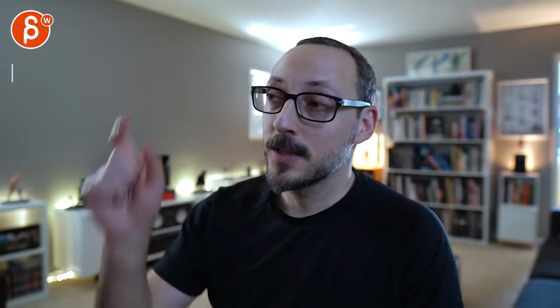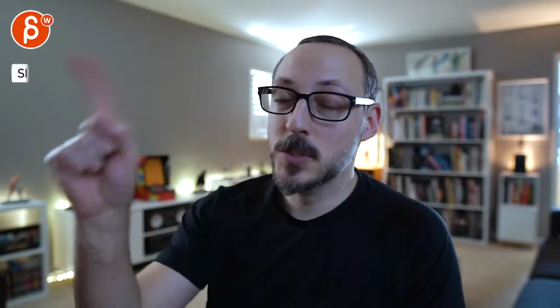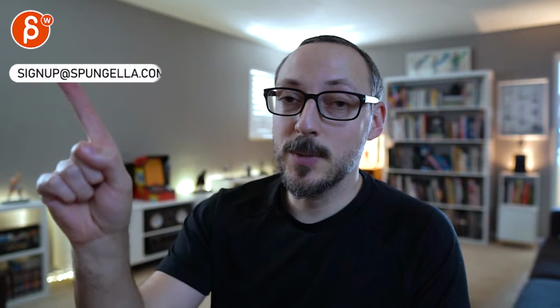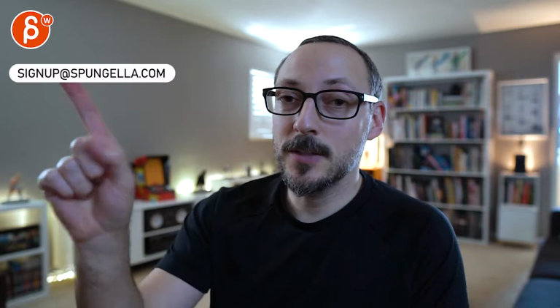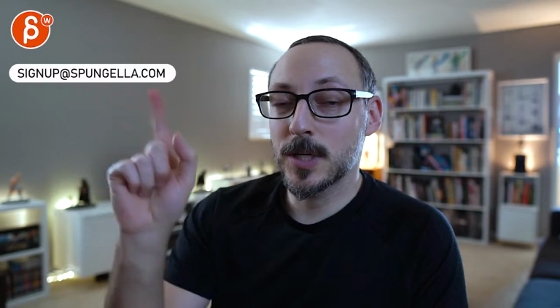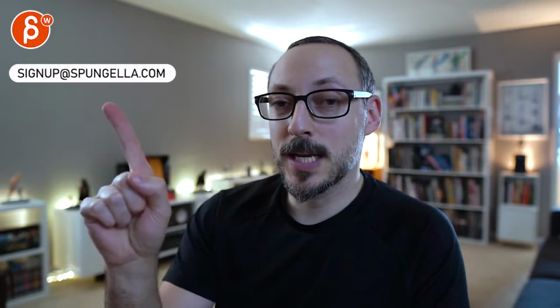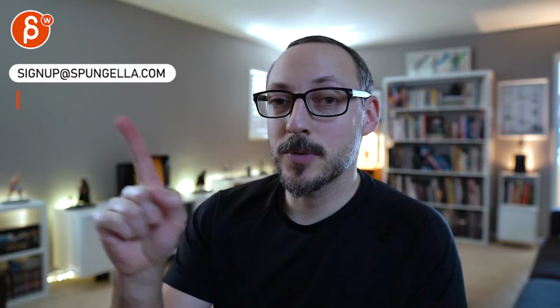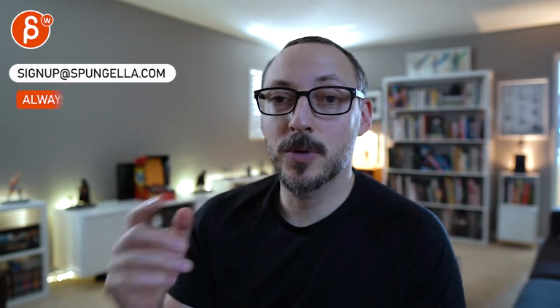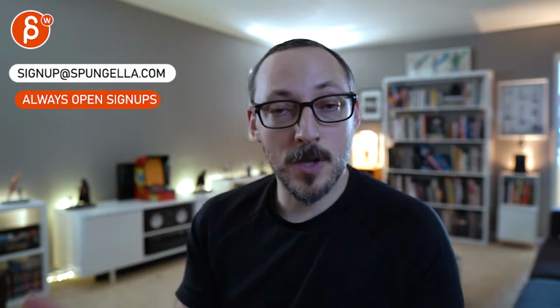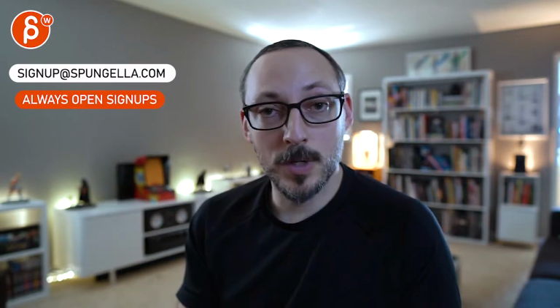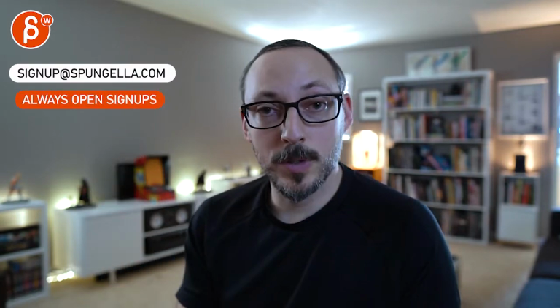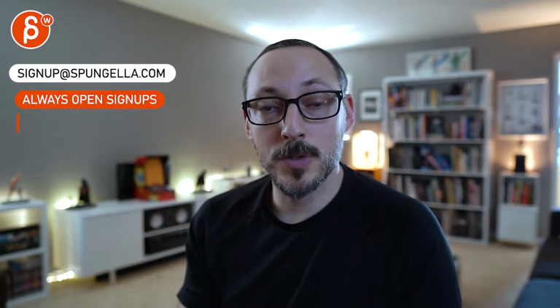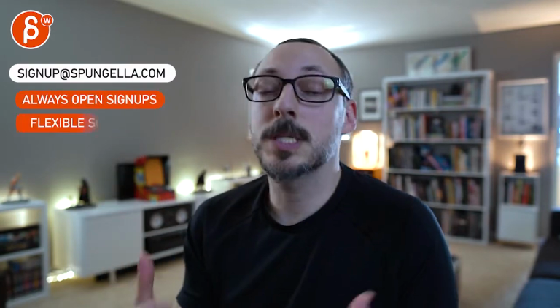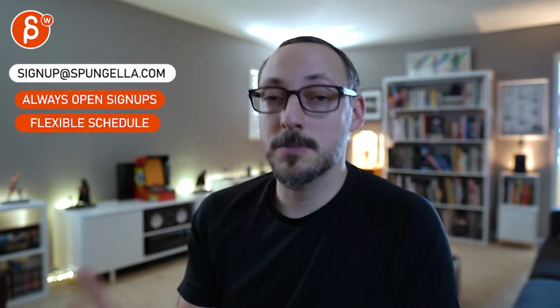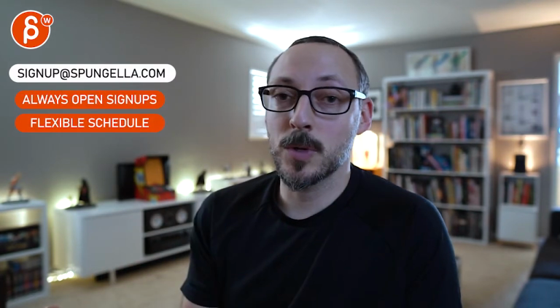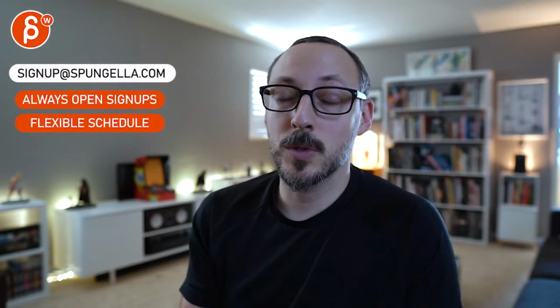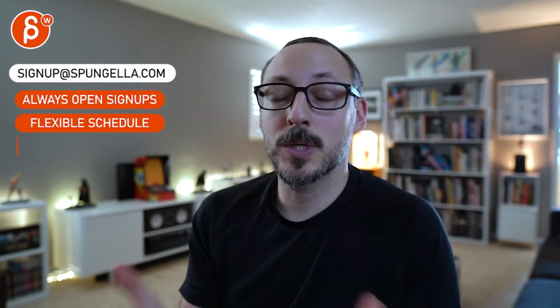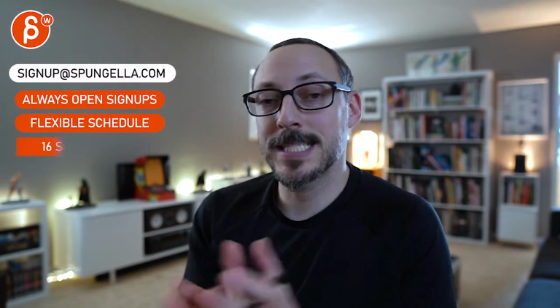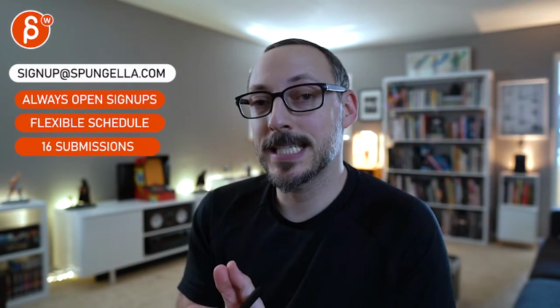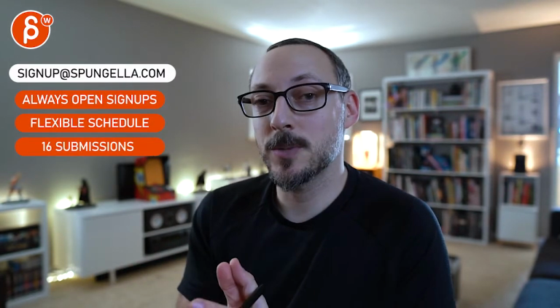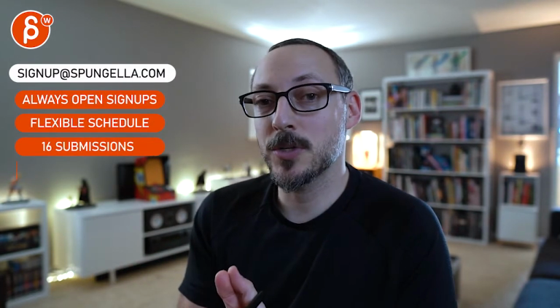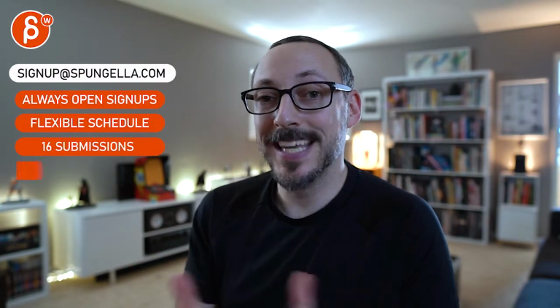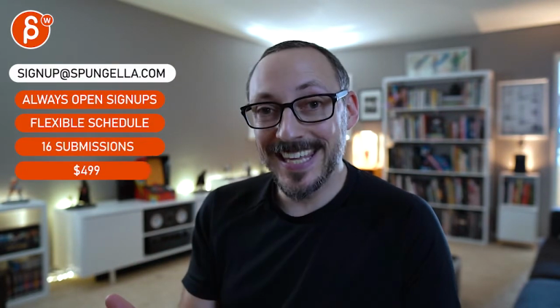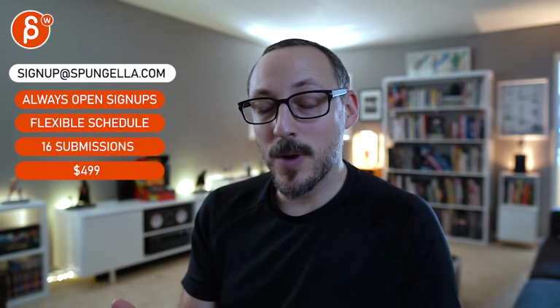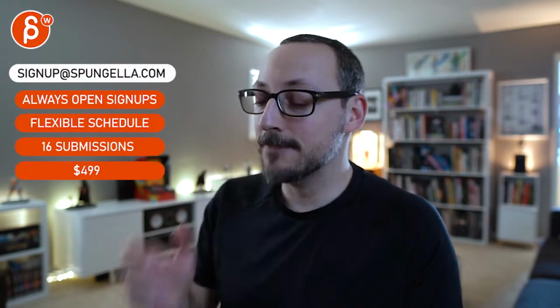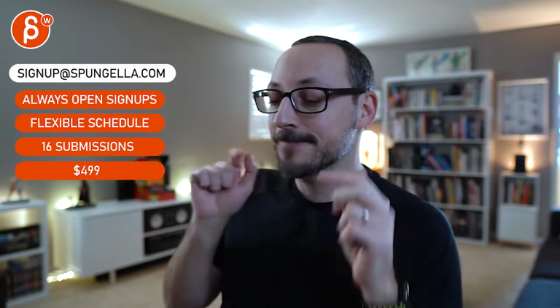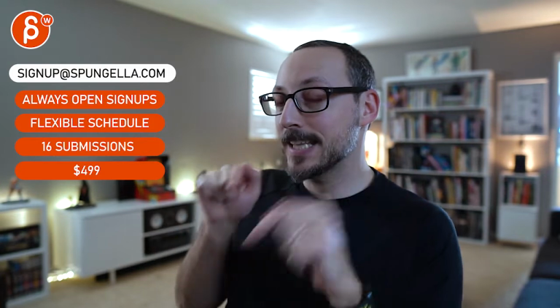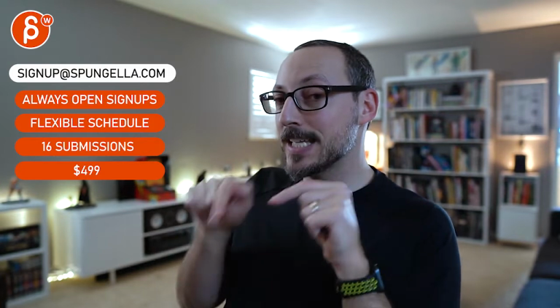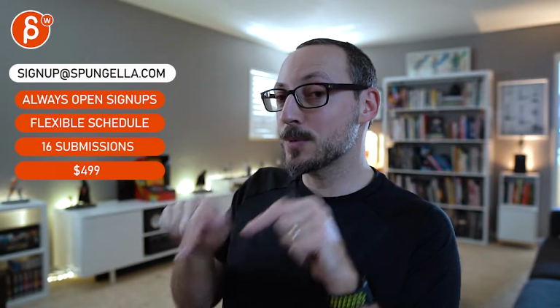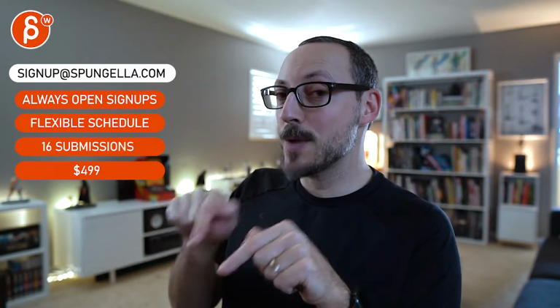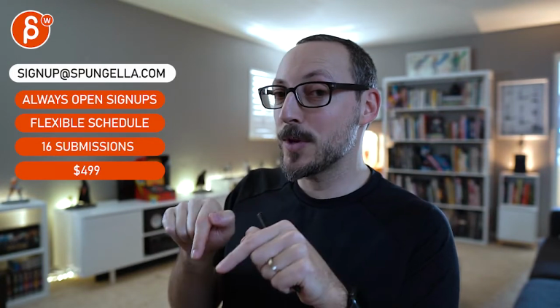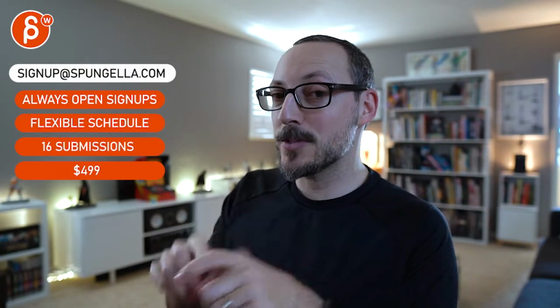There's an email — you can sign up, you can start whenever you want, you can submit whenever you want, you get 16 submissions. A like and subscribe would be awesome.